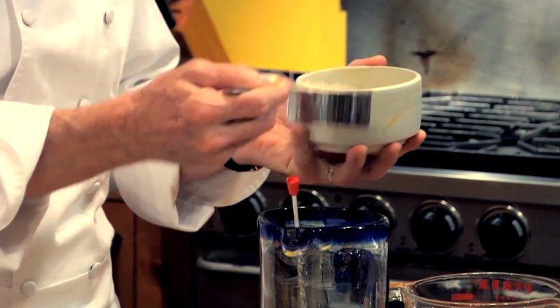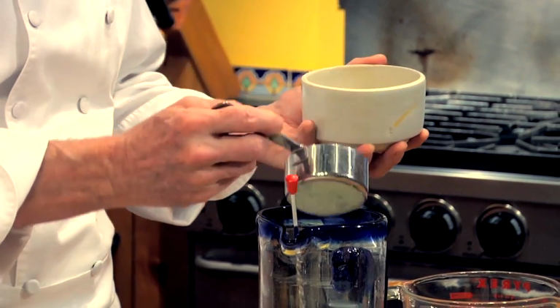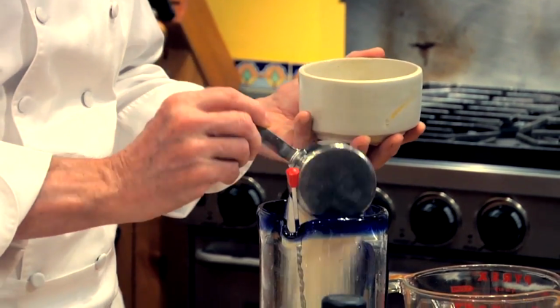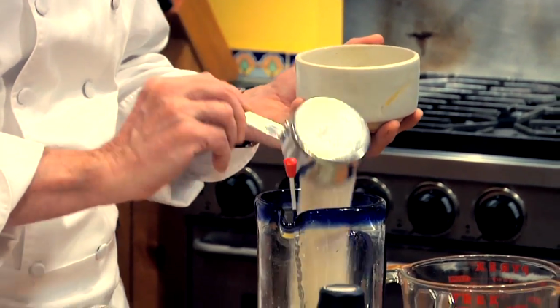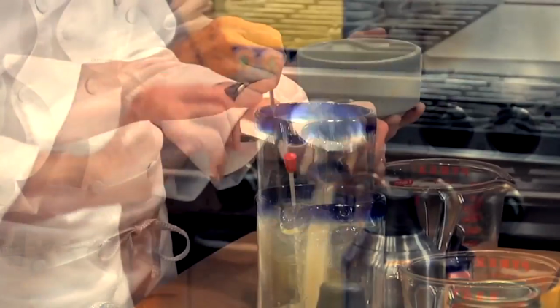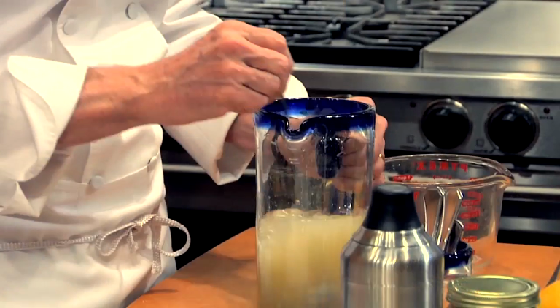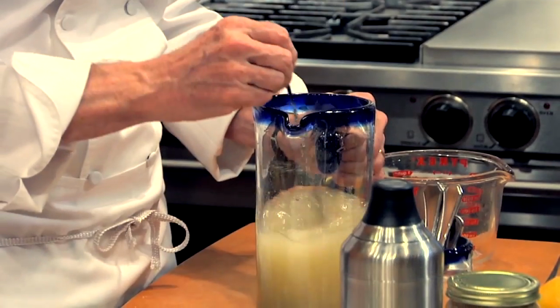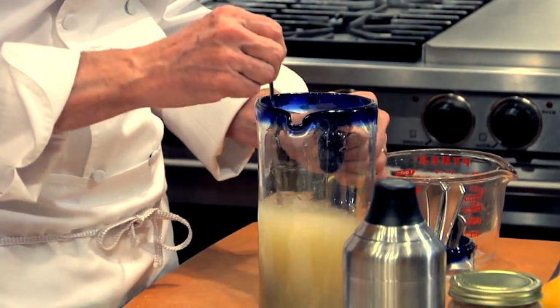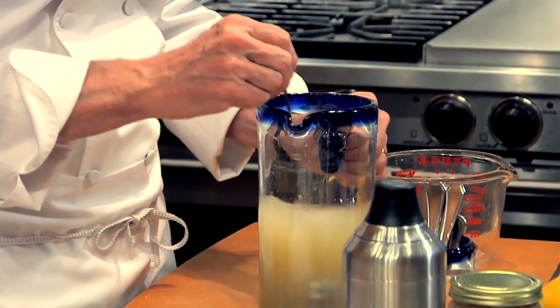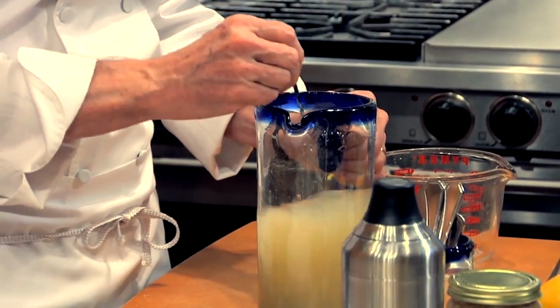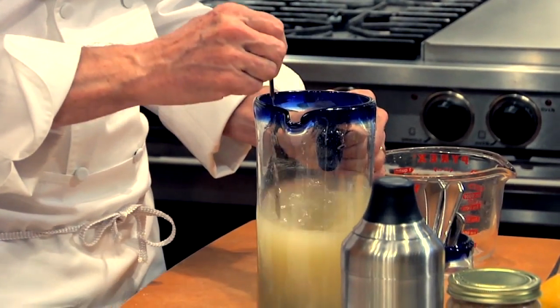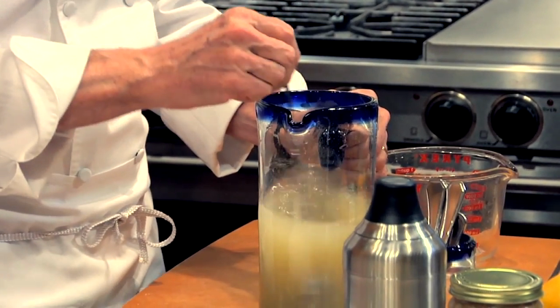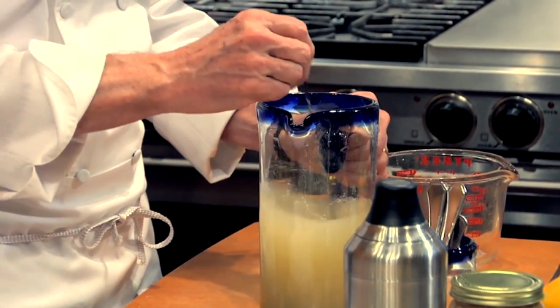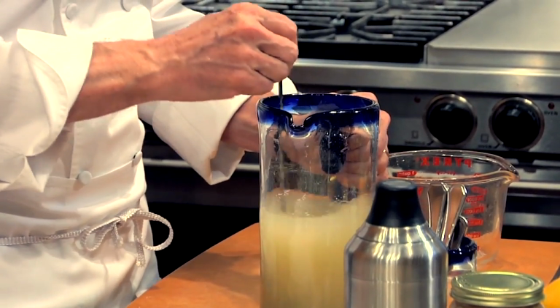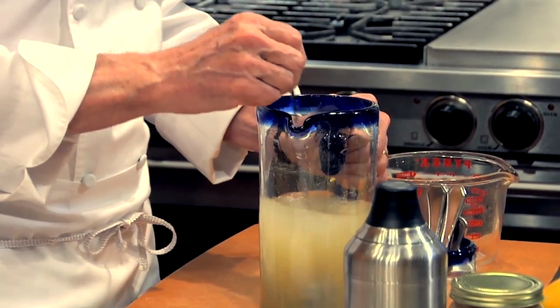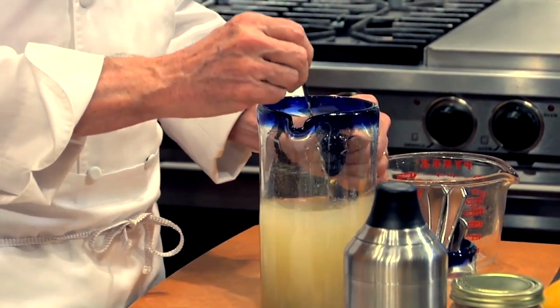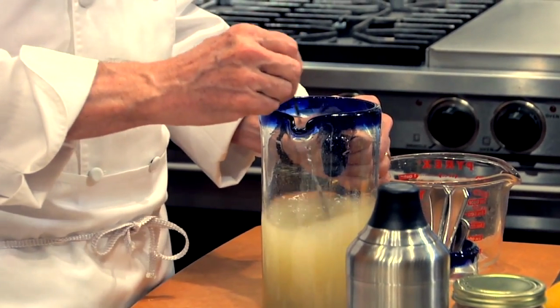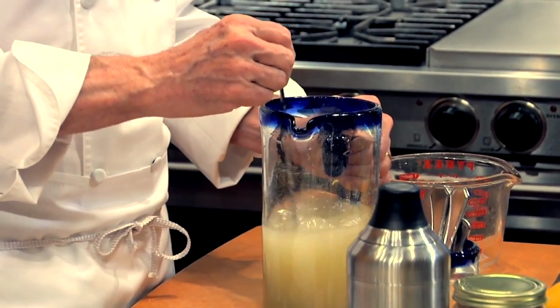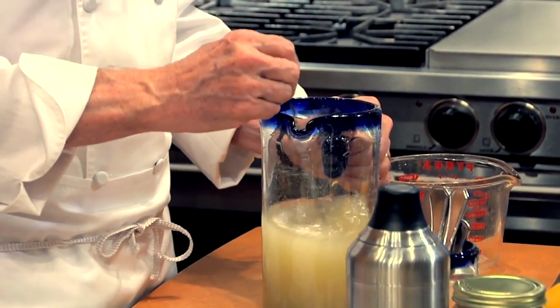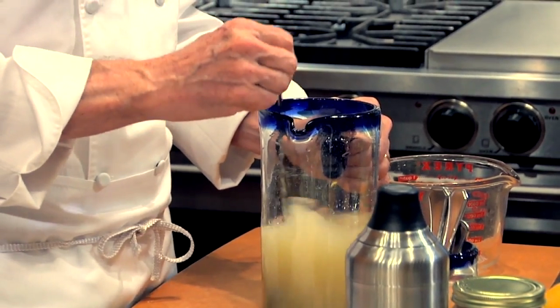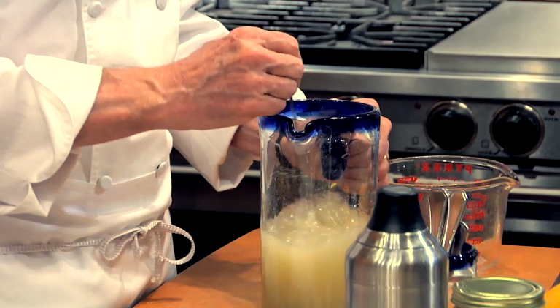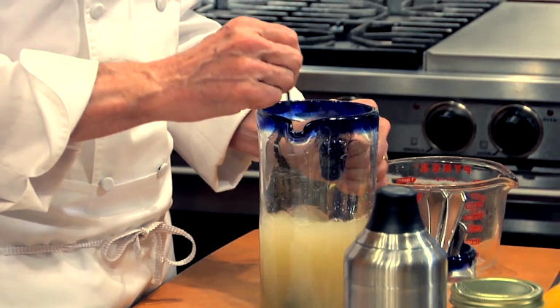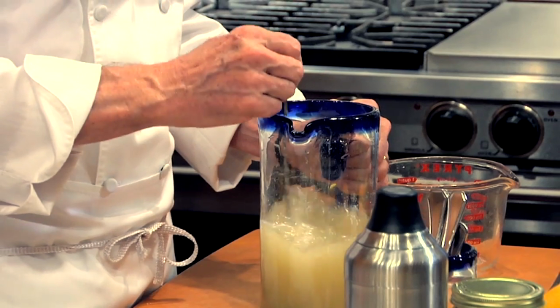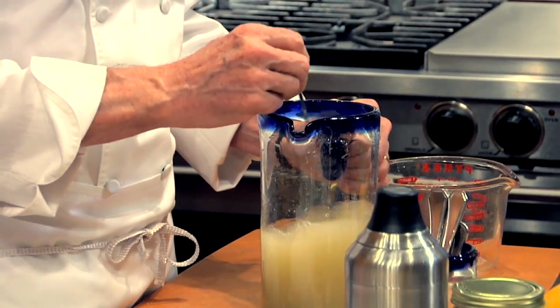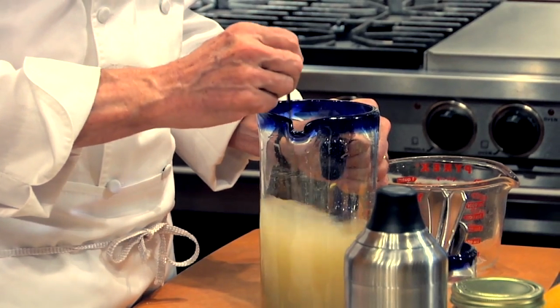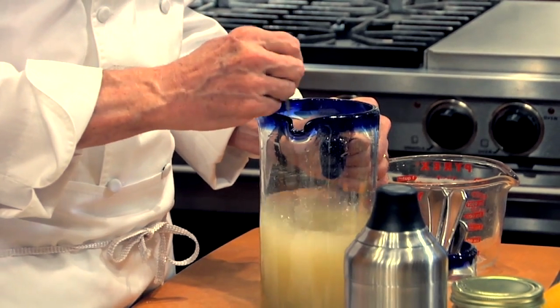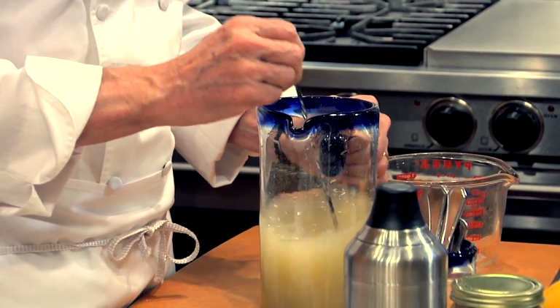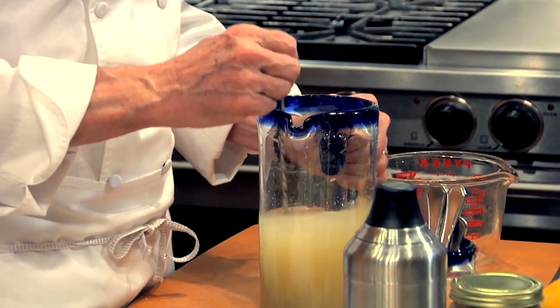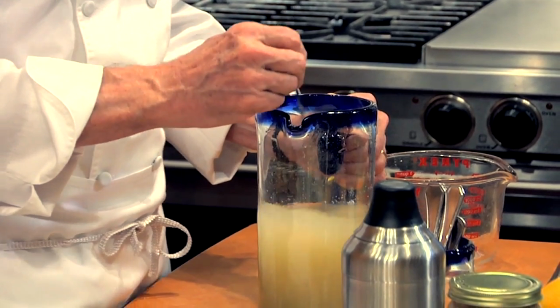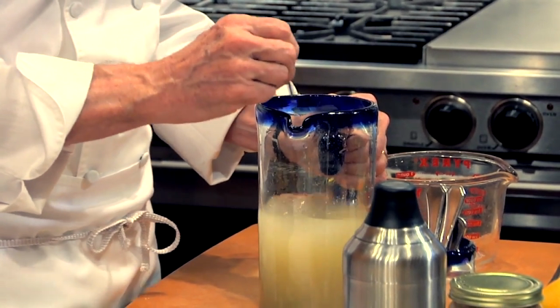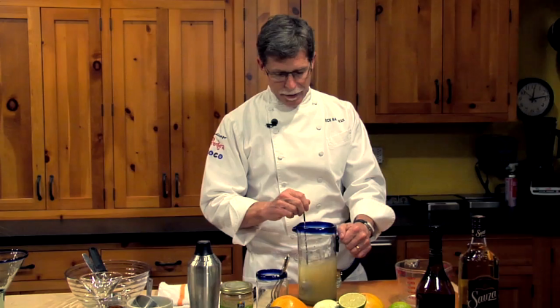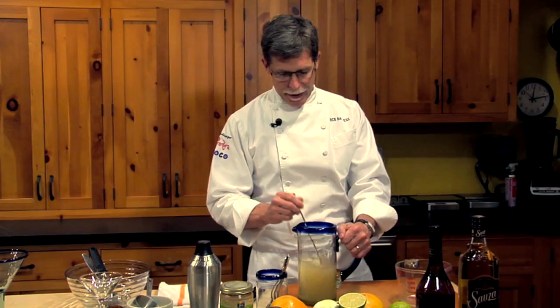I'm going to stir that until all of that sugar has dissolved.